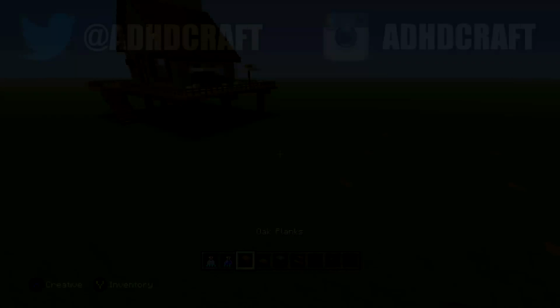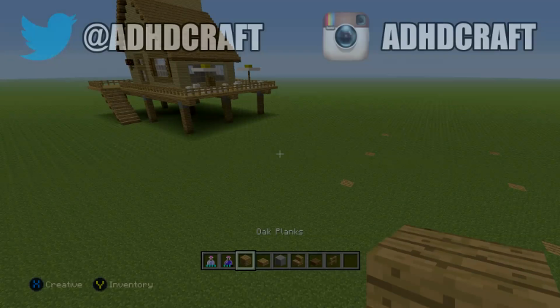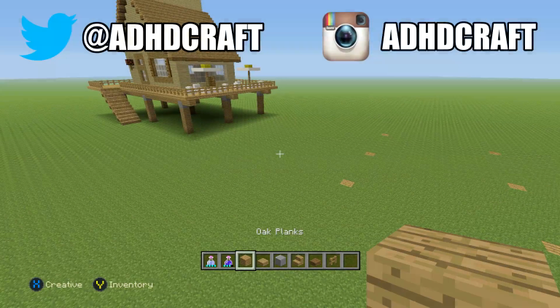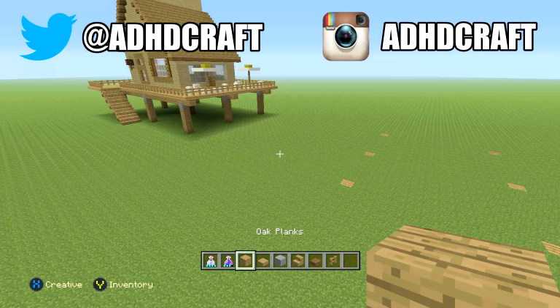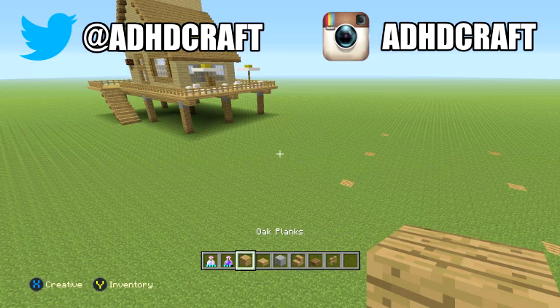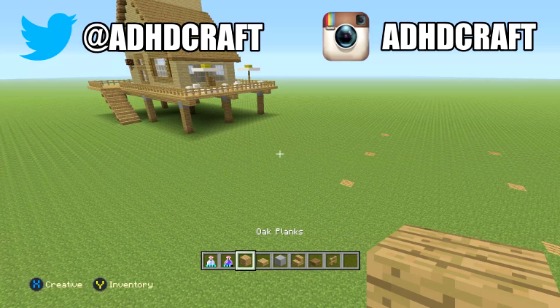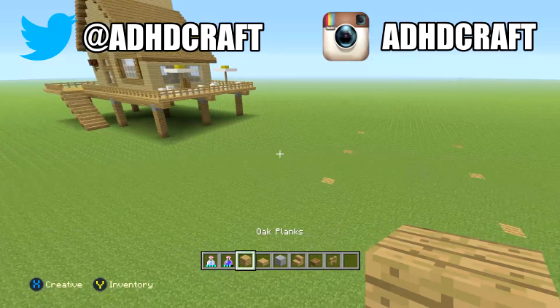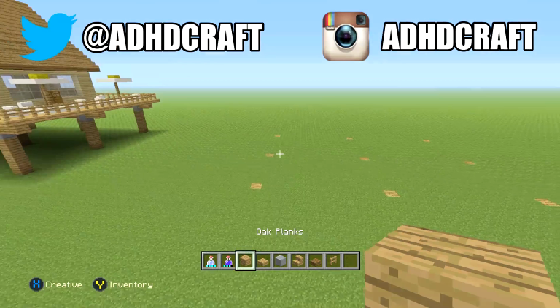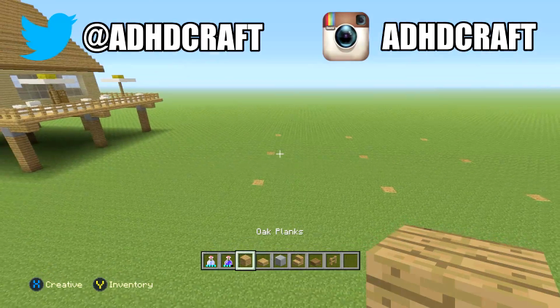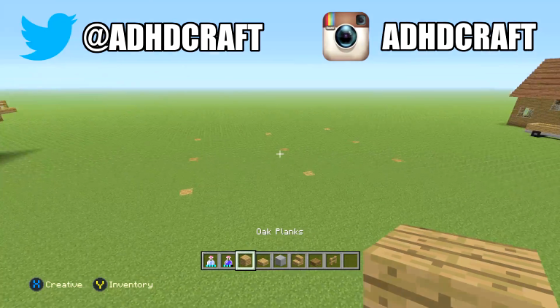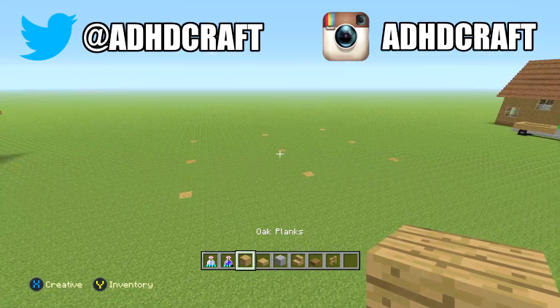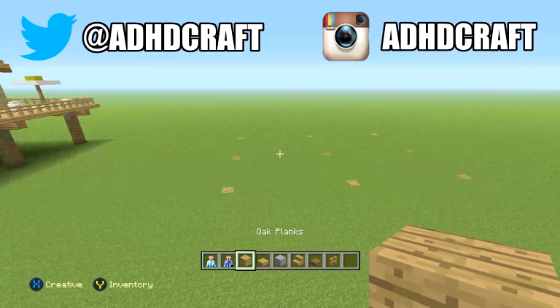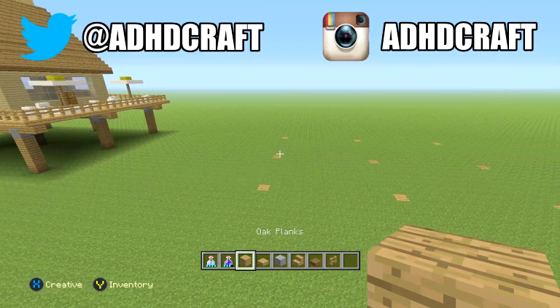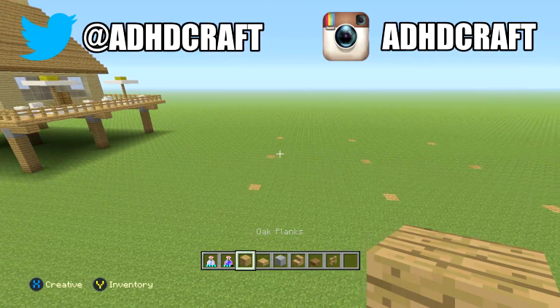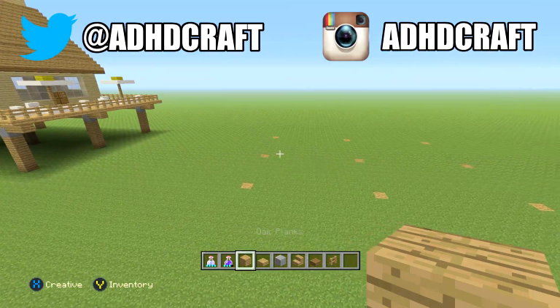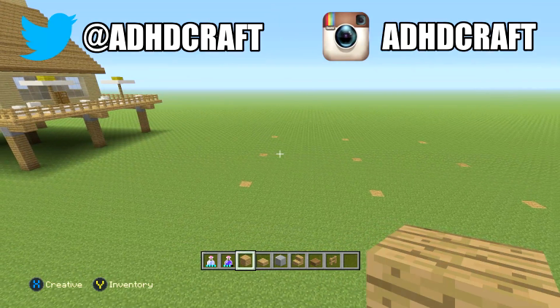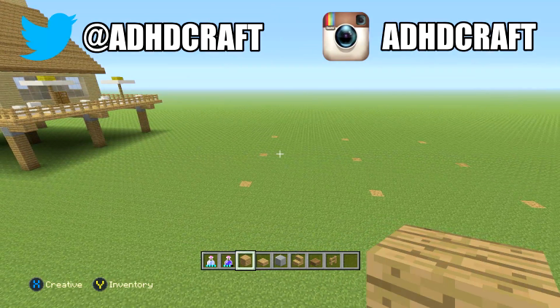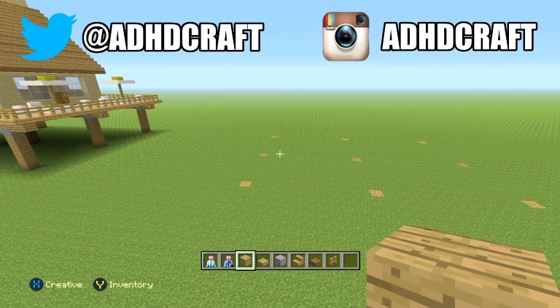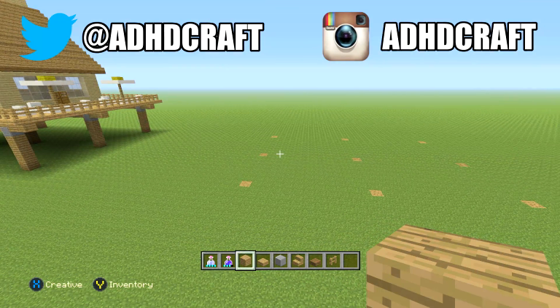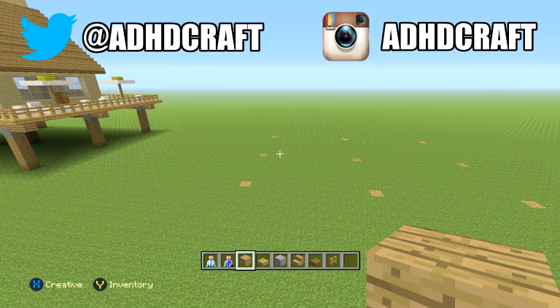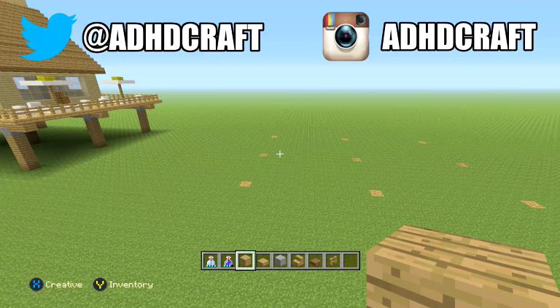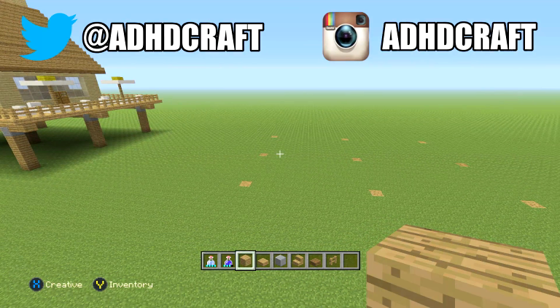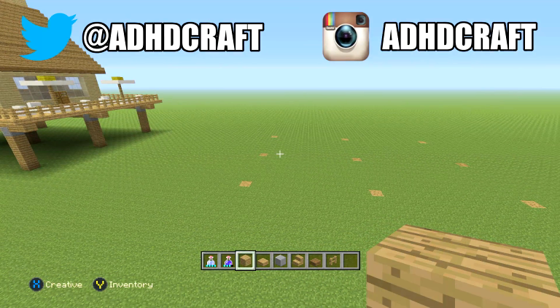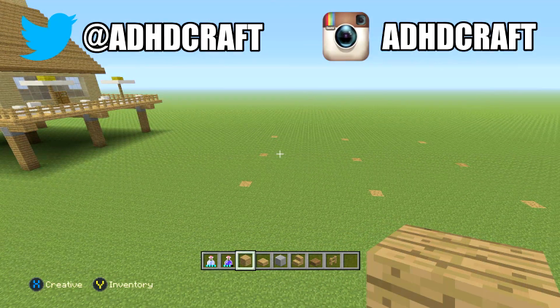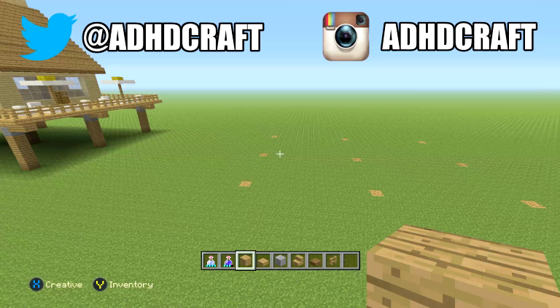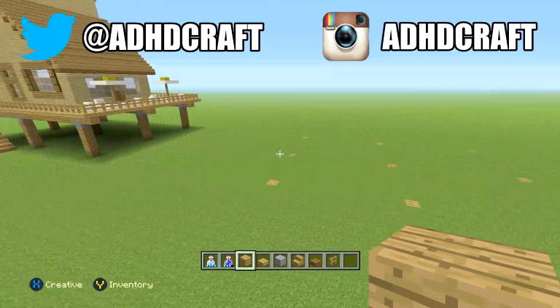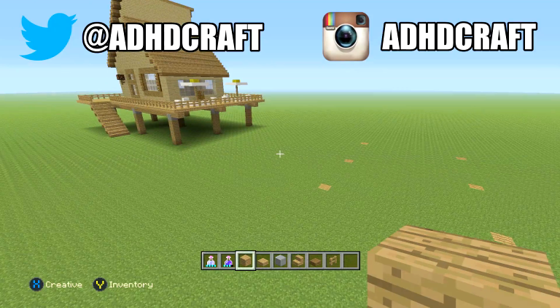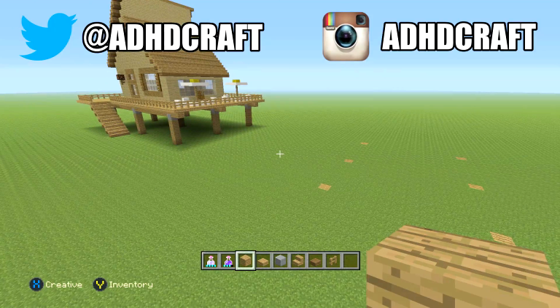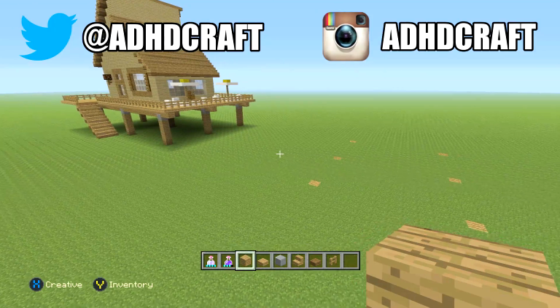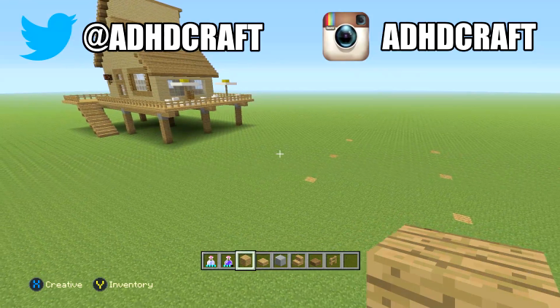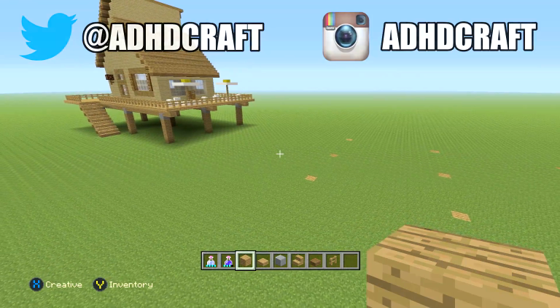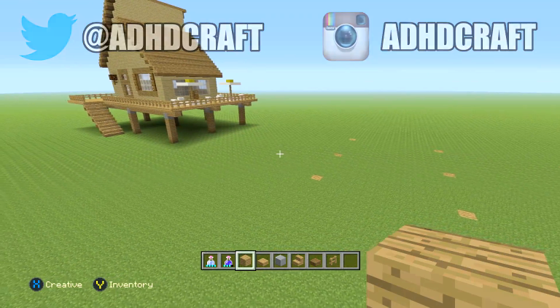Hey guys, ADHDcraft here. In today's video, I'll be showing you guys how to build Steven Universe's house from the TV show Steven Universe. We are going to get started on it right now.